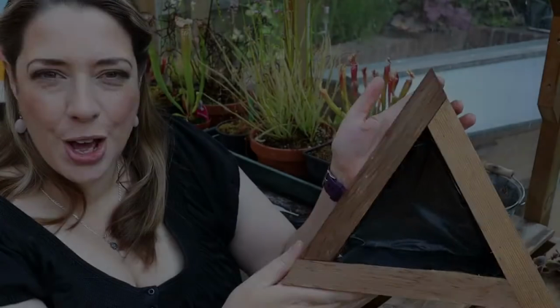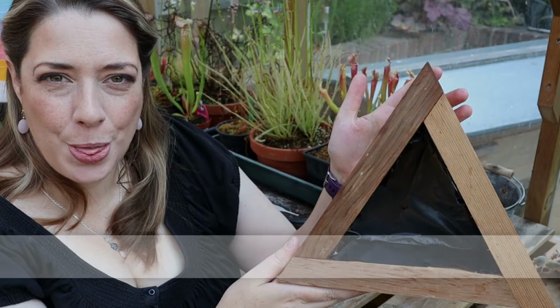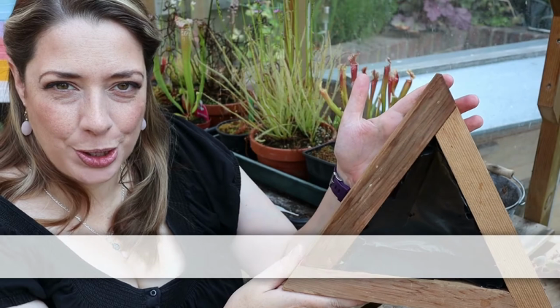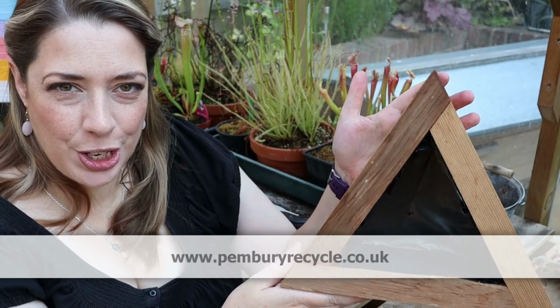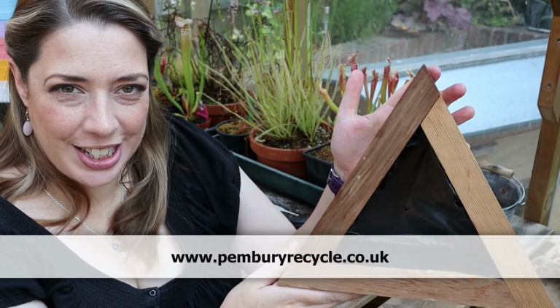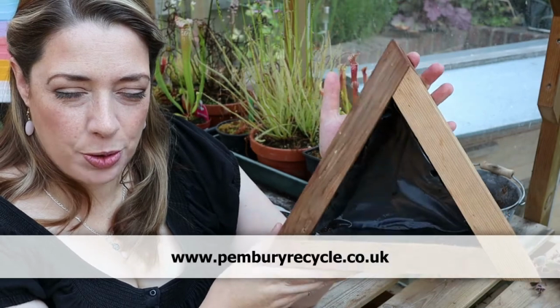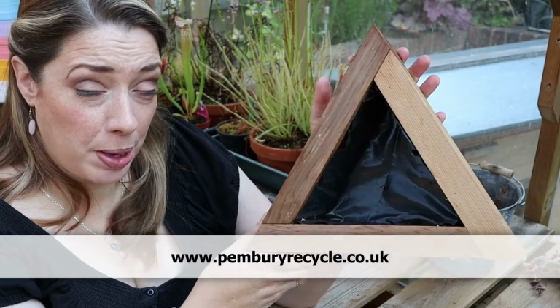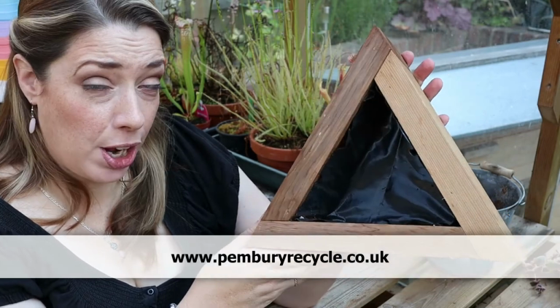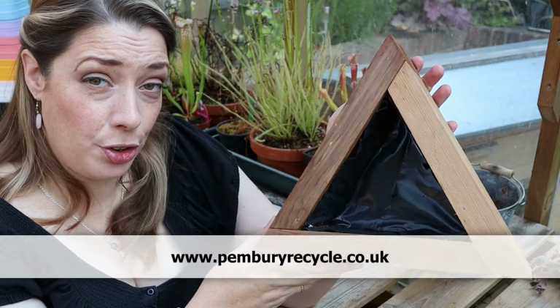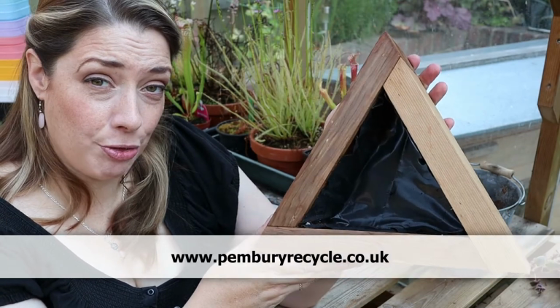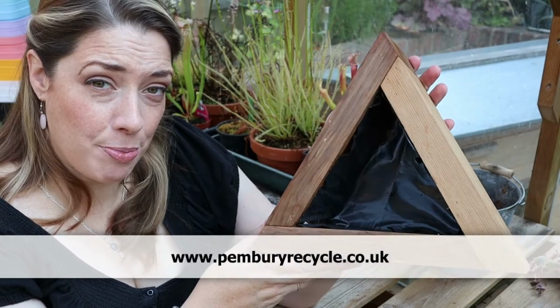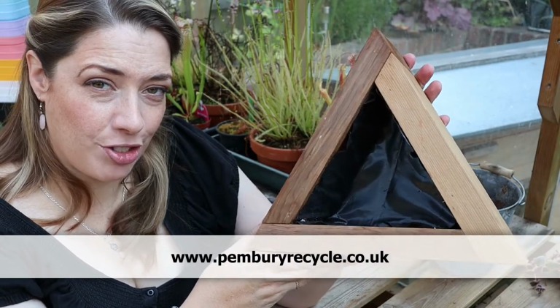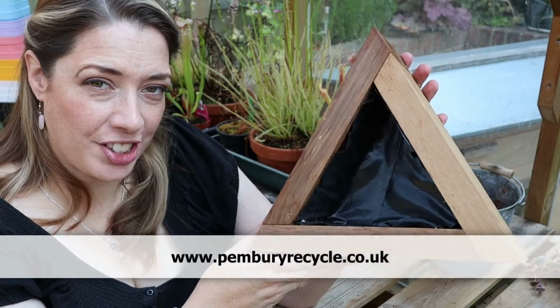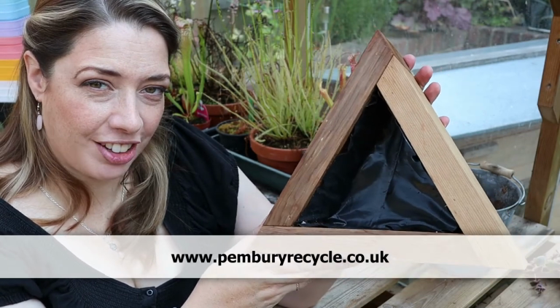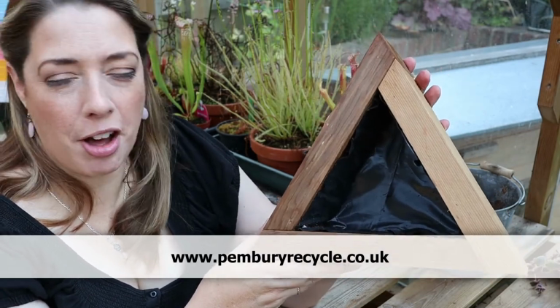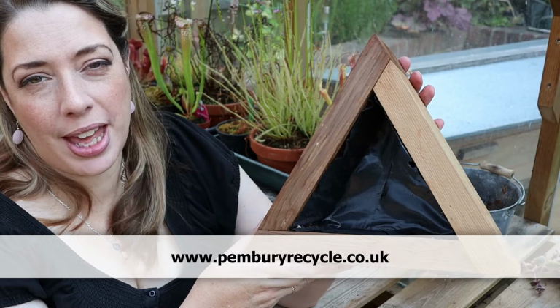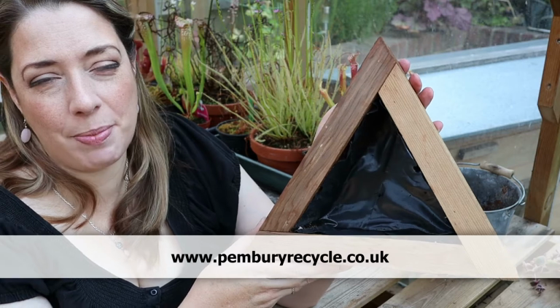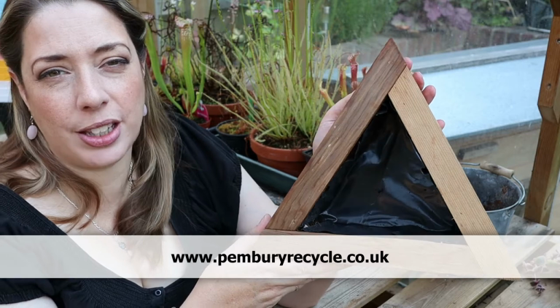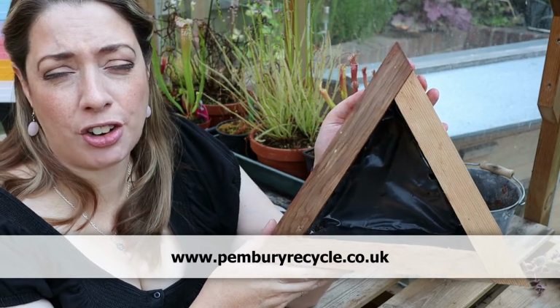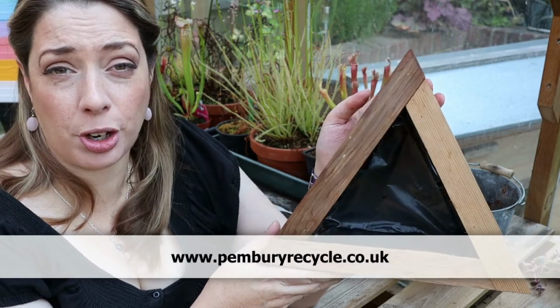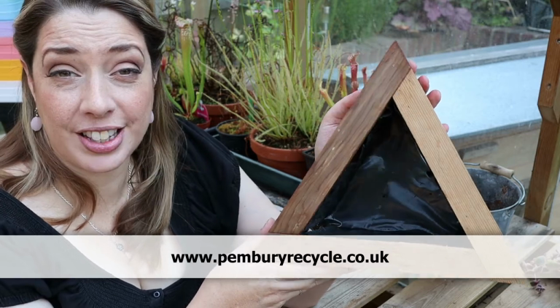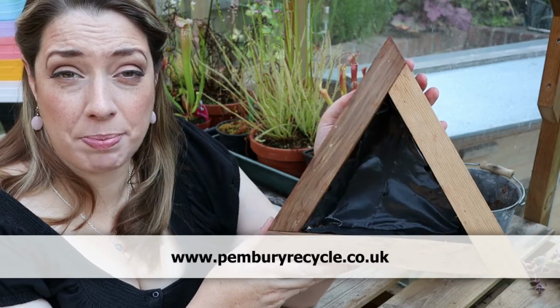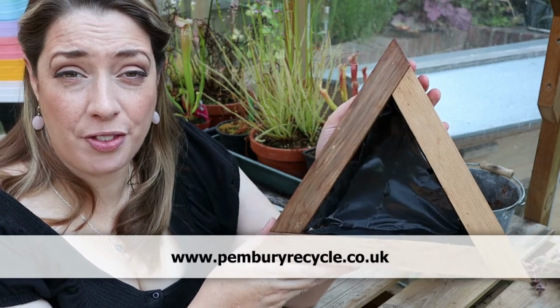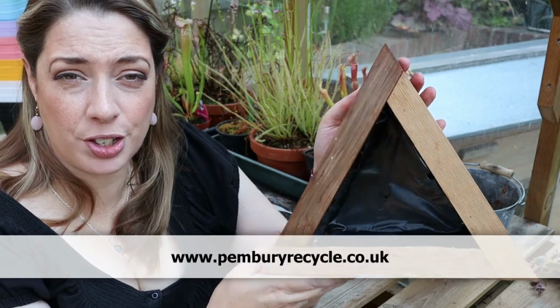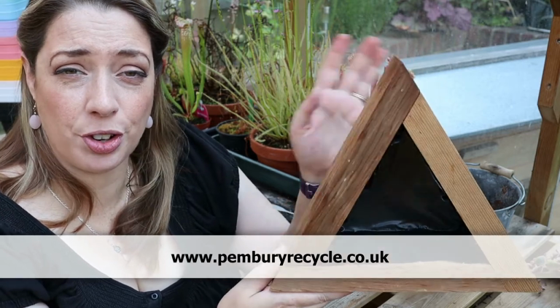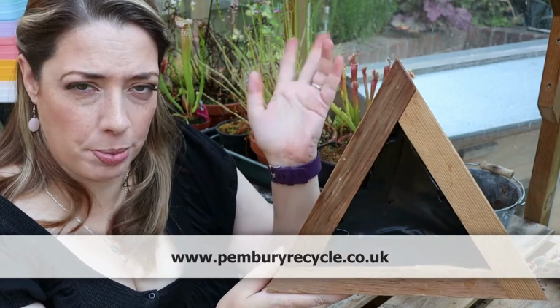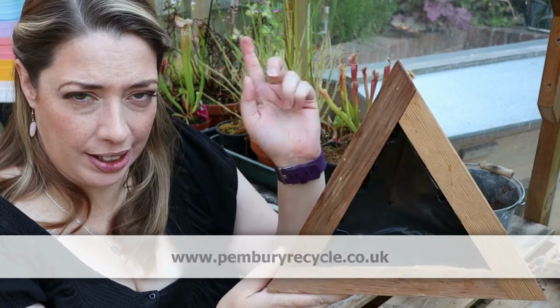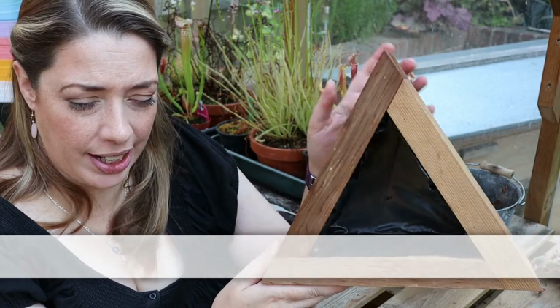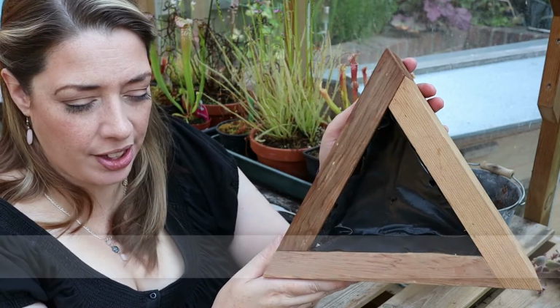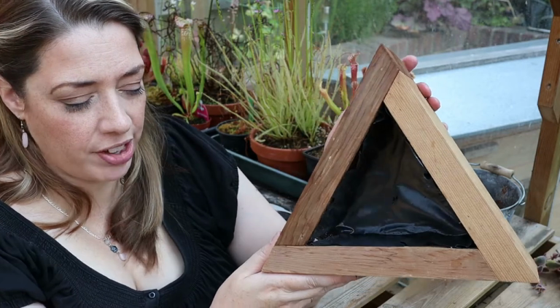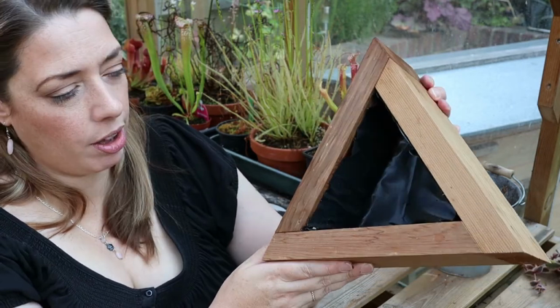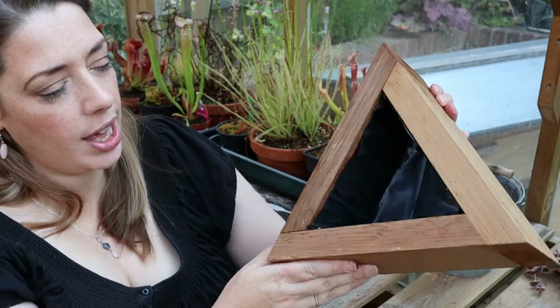The planter we're using today was made by Luke from Pembry Recycle. I met him at the Cranbrook Nuts in May festival — there'll be a little link to that video here.